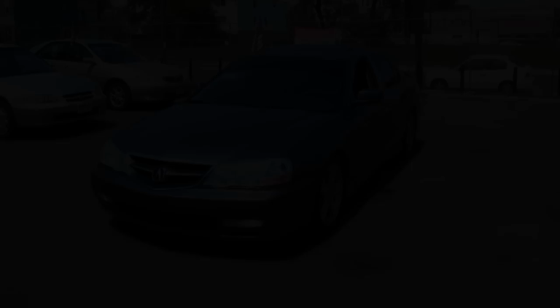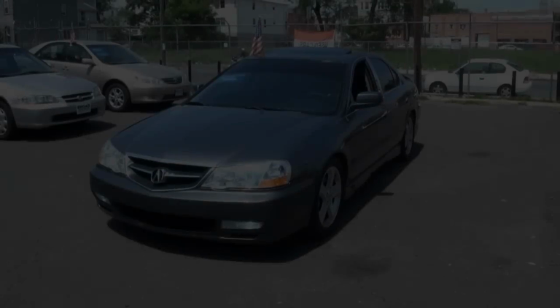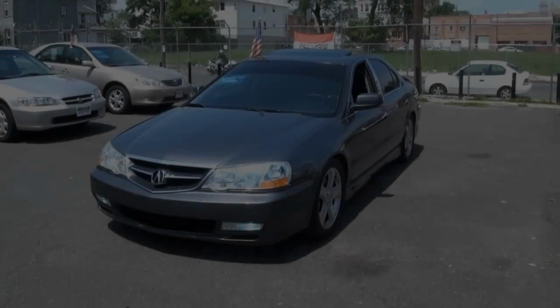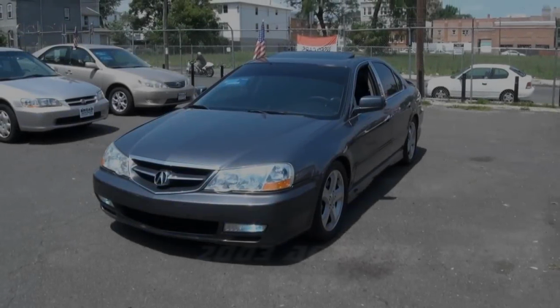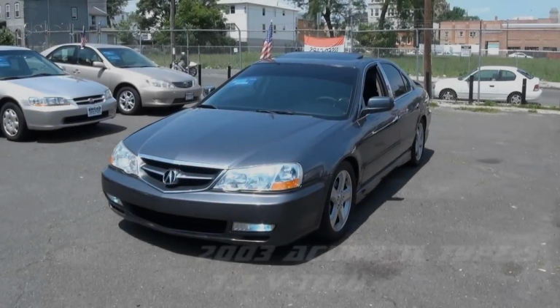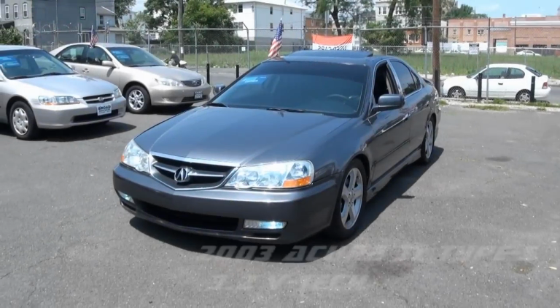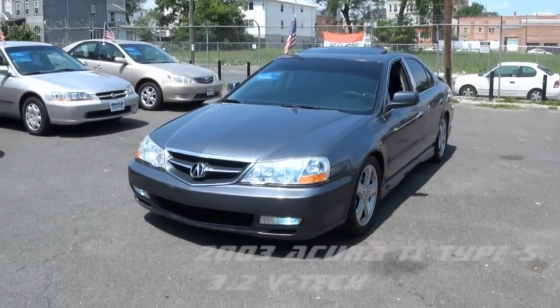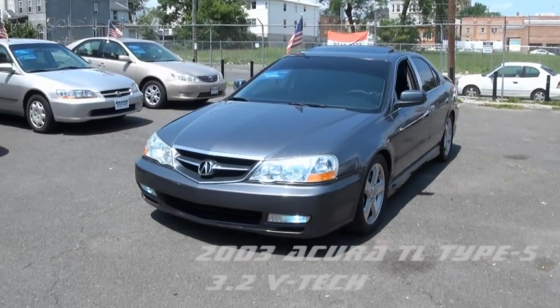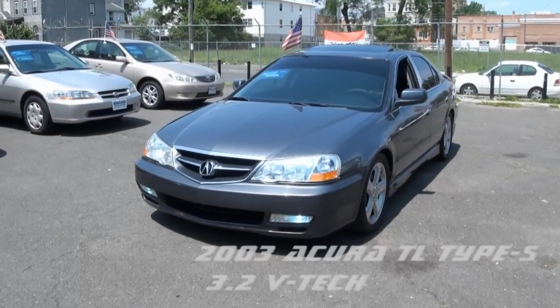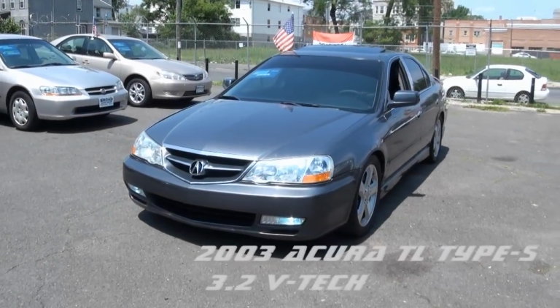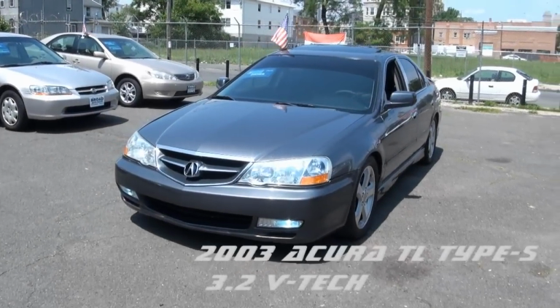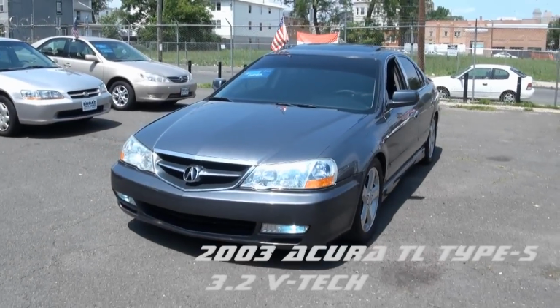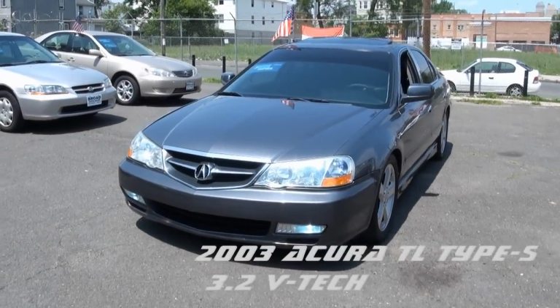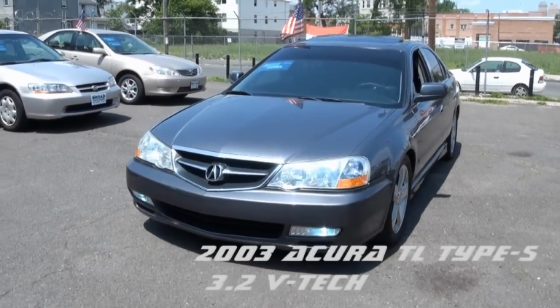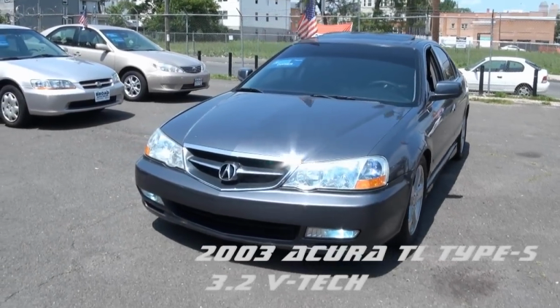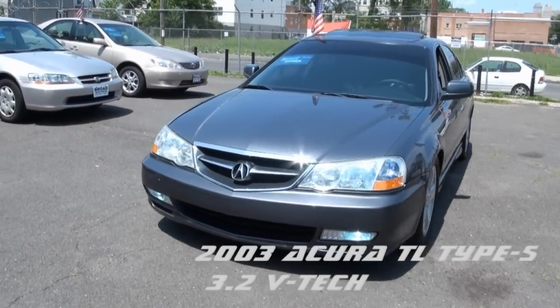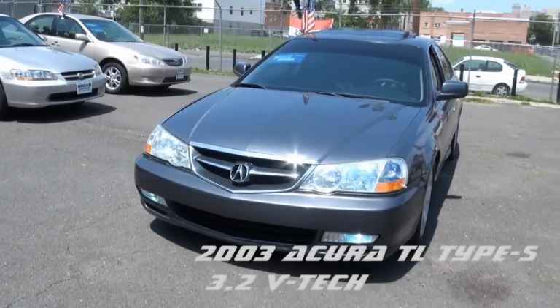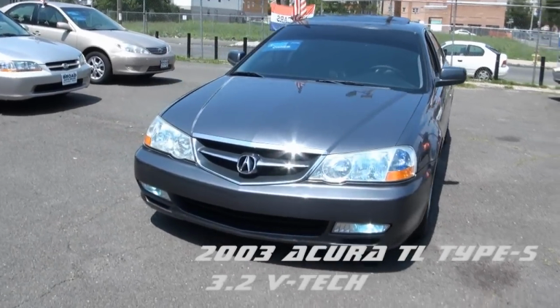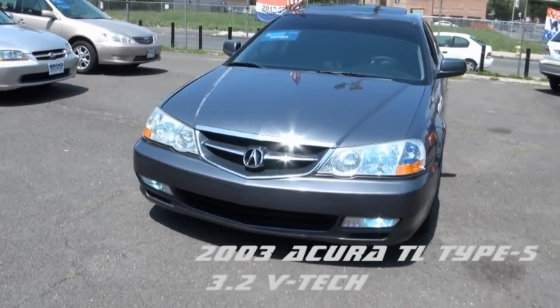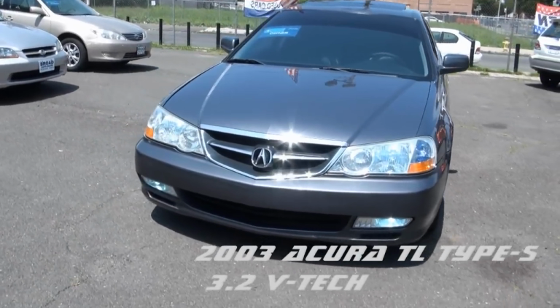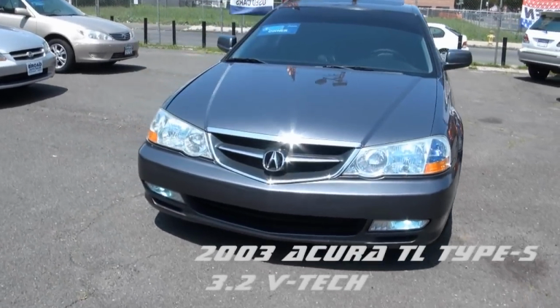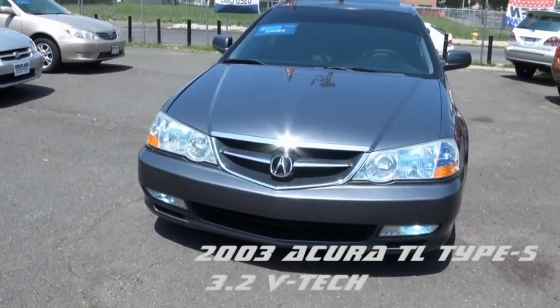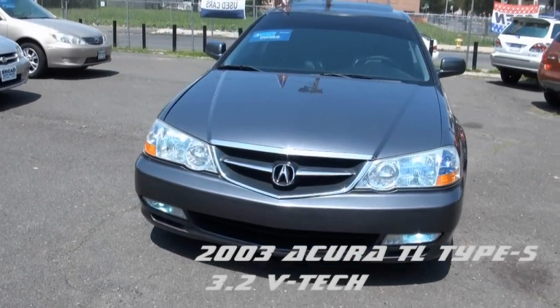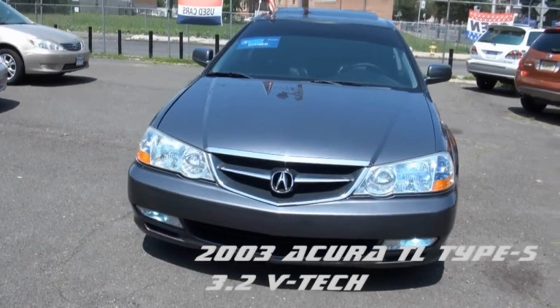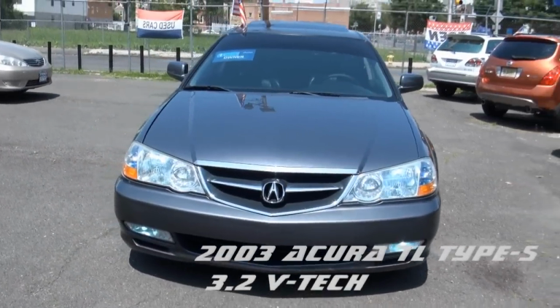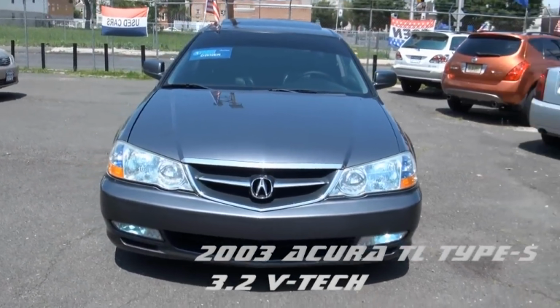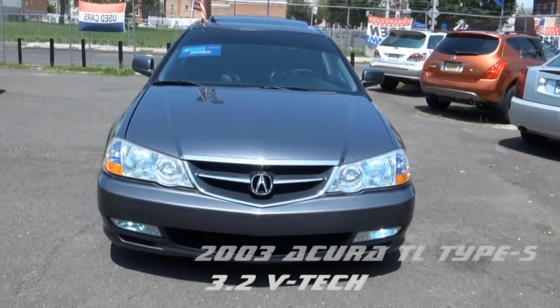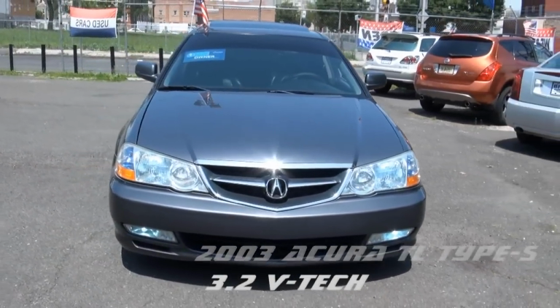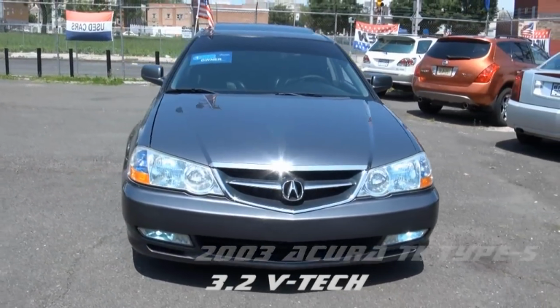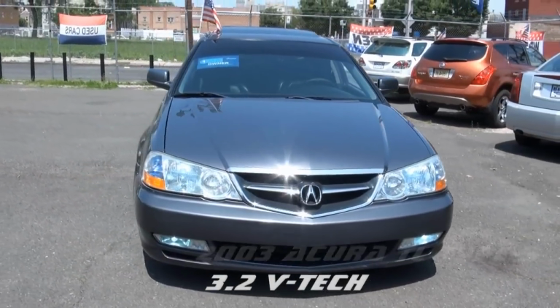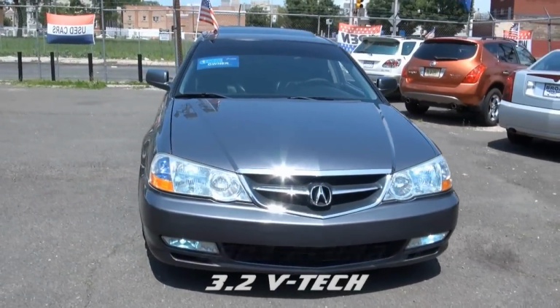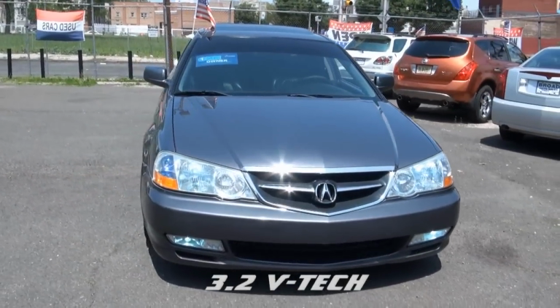Welcome to Broad Auto Sales. 2003 Acura TL edition — very nice one. This one's been modified.